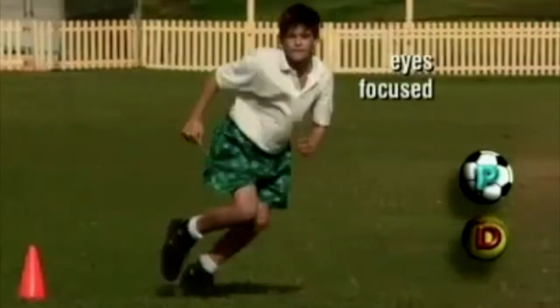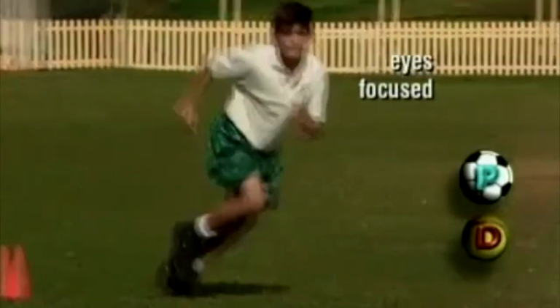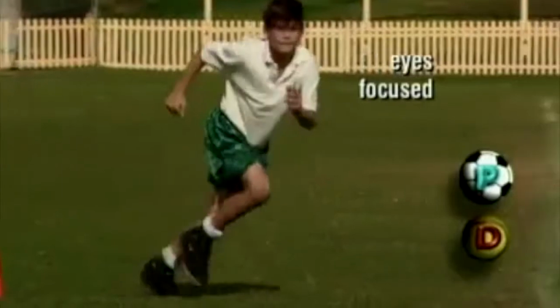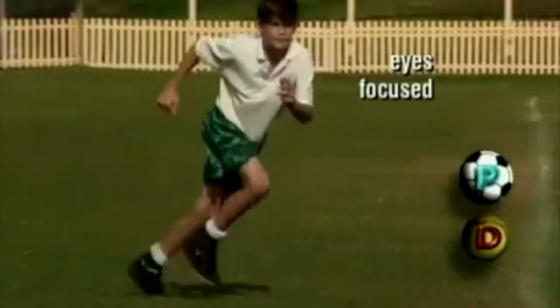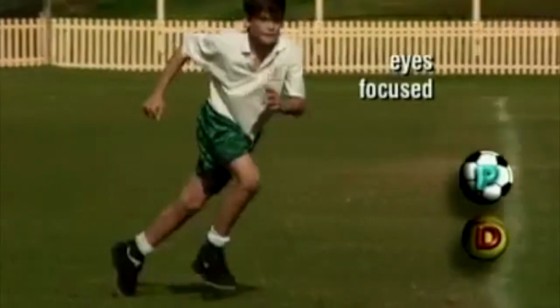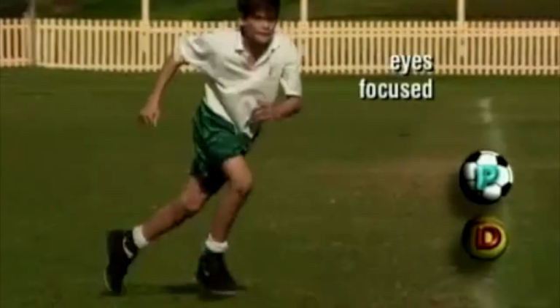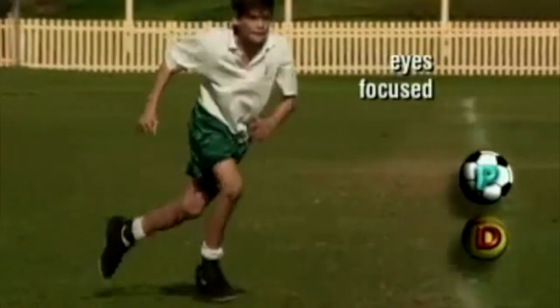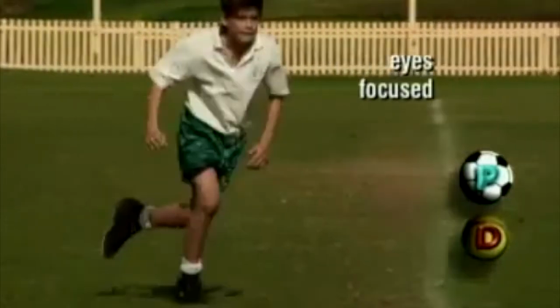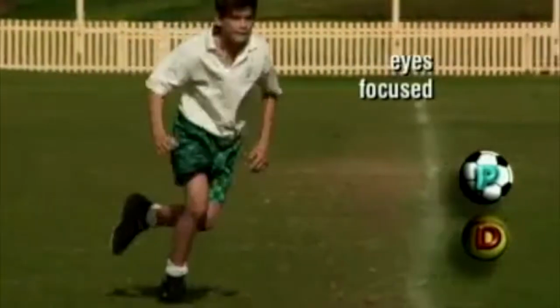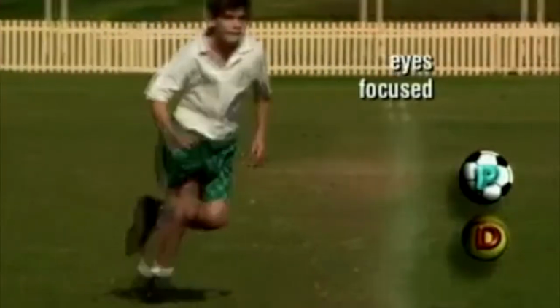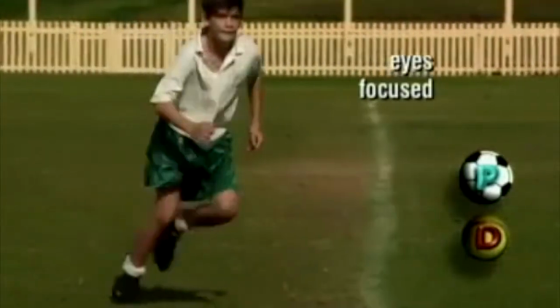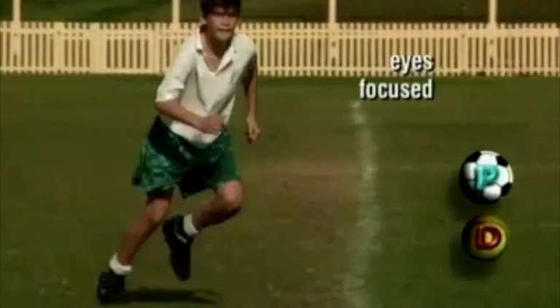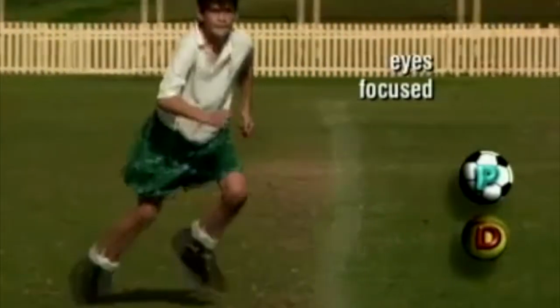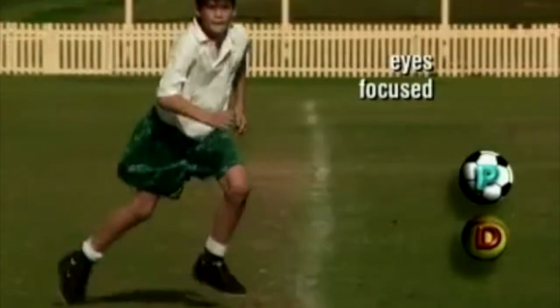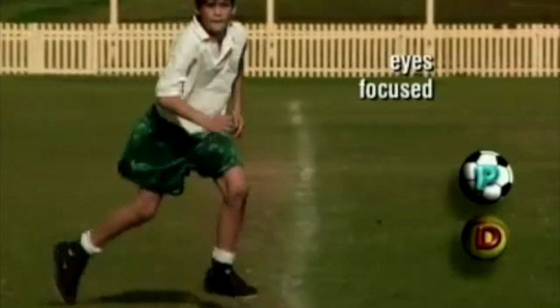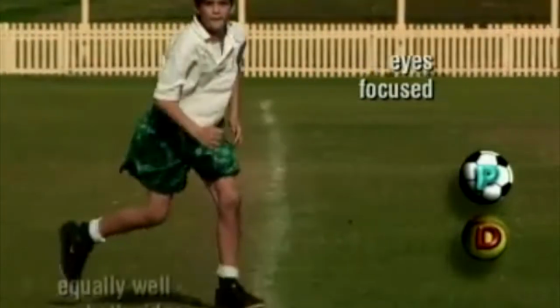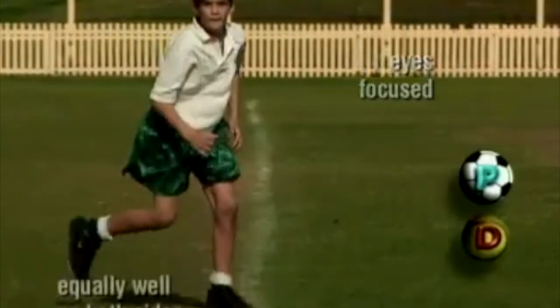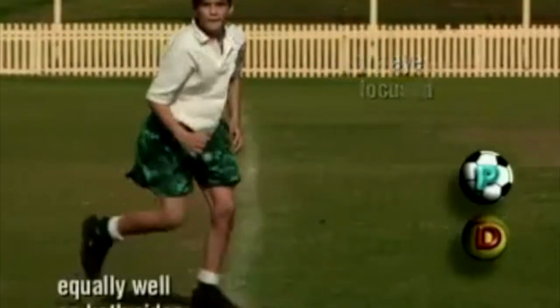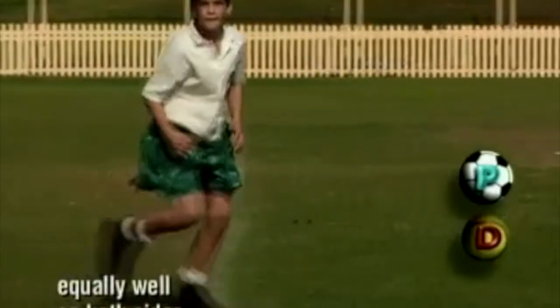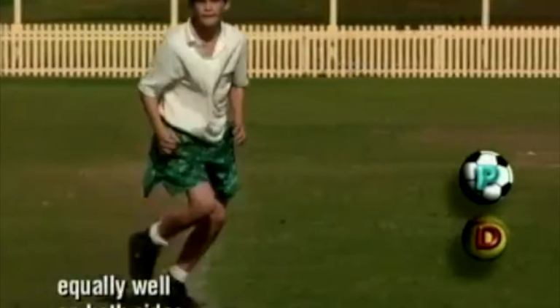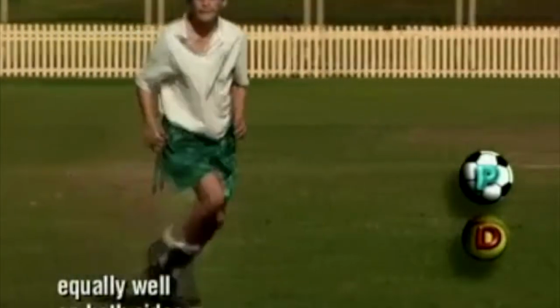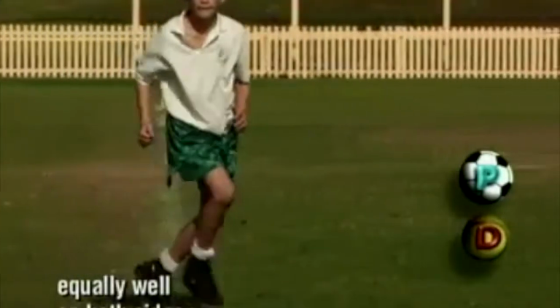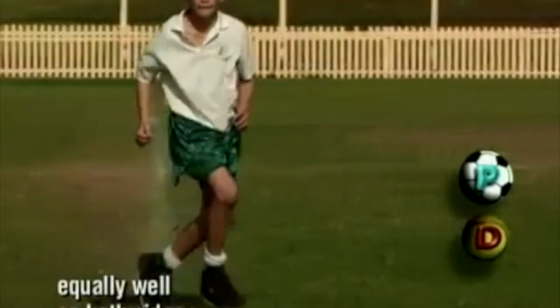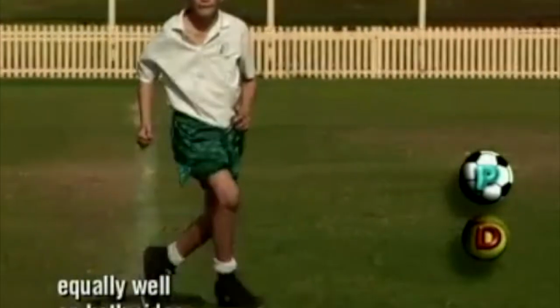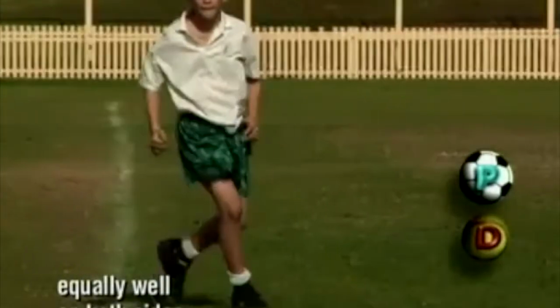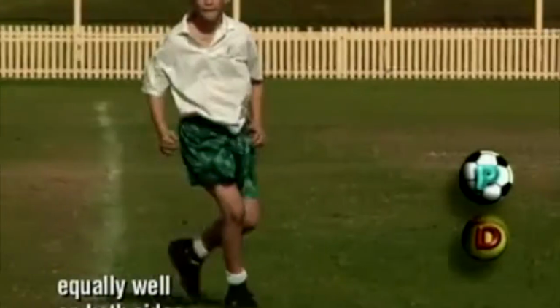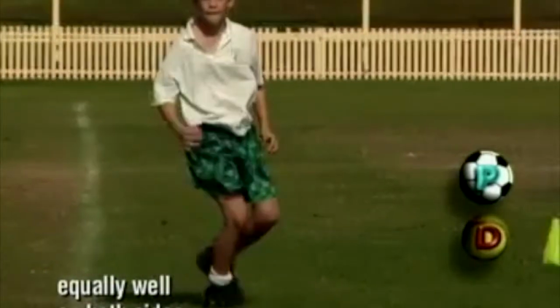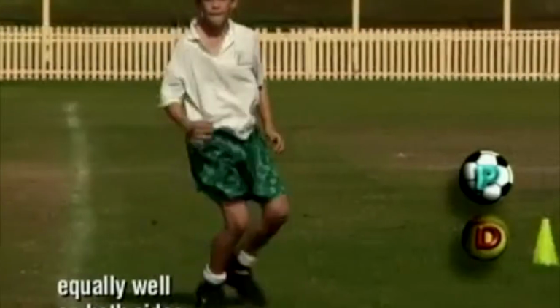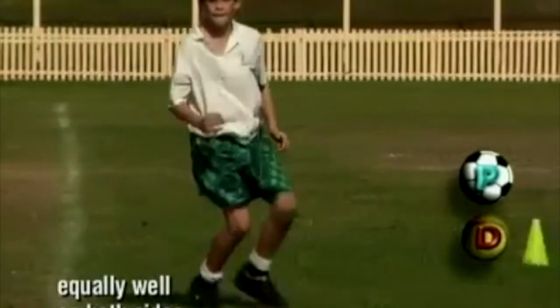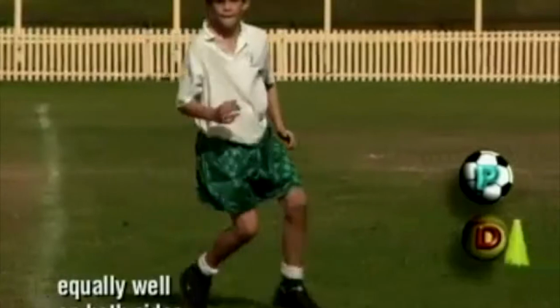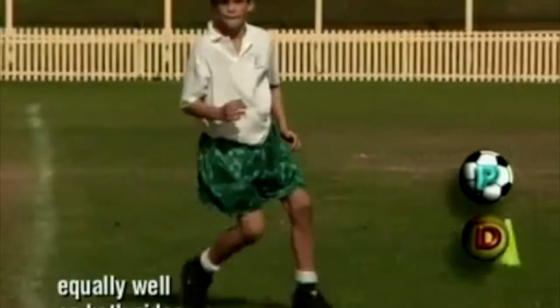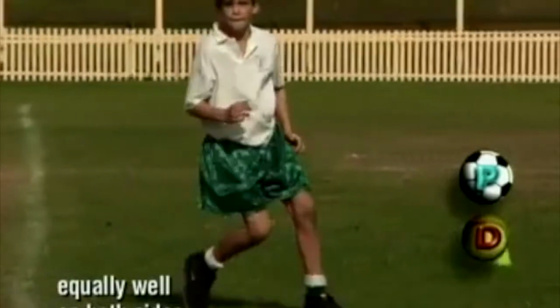This lower centre of gravity gives him better balance. John's eyes are focused forward in the direction of travel, and he can dodge equally well on both sides.